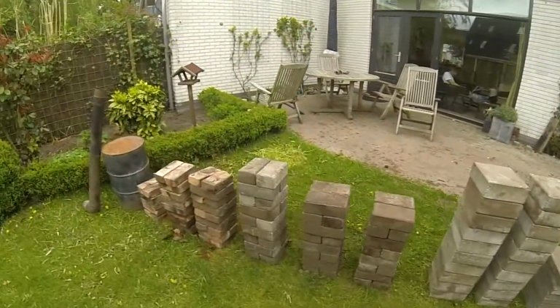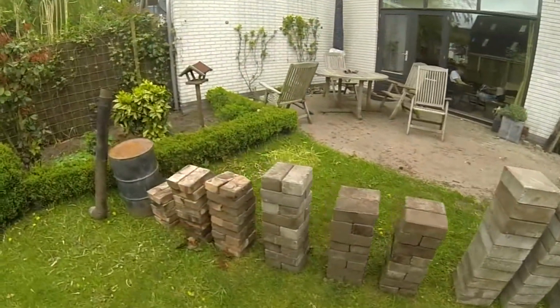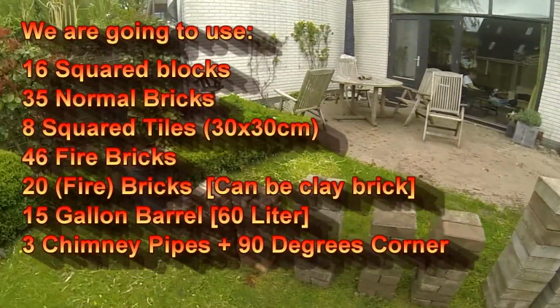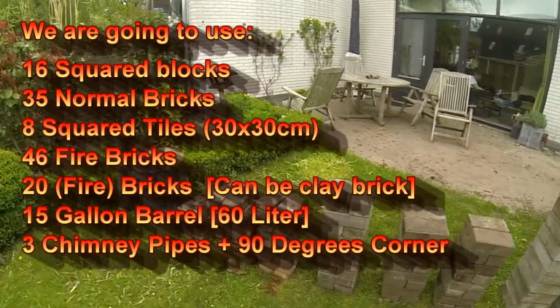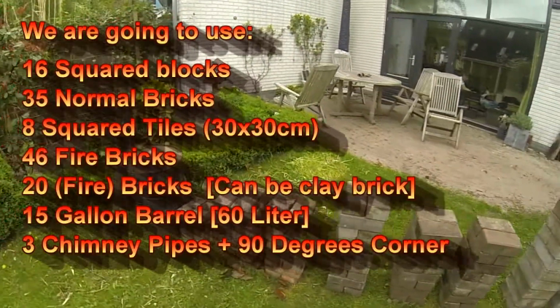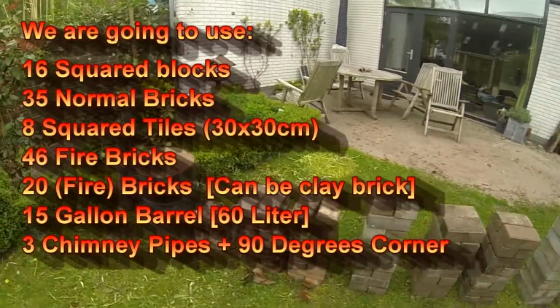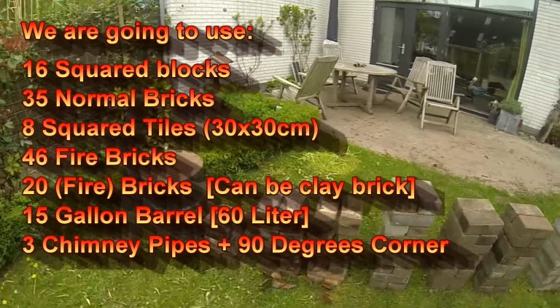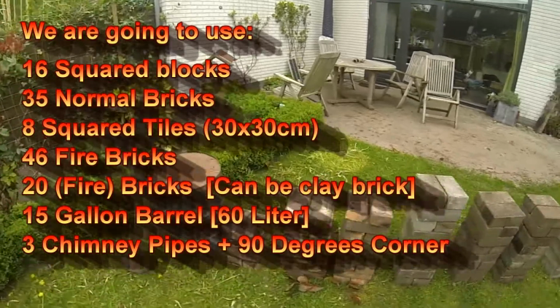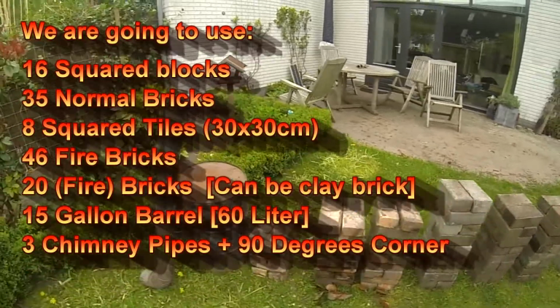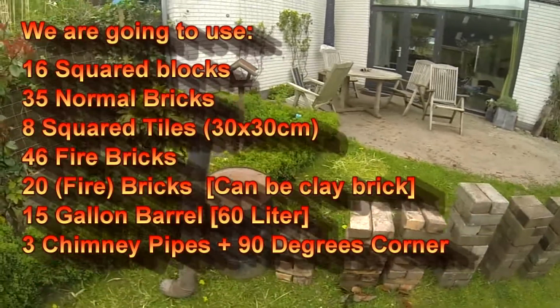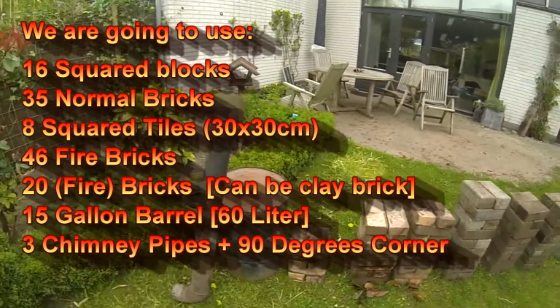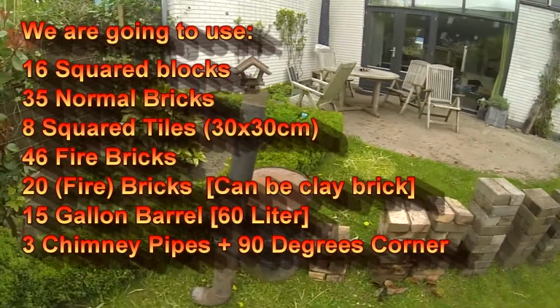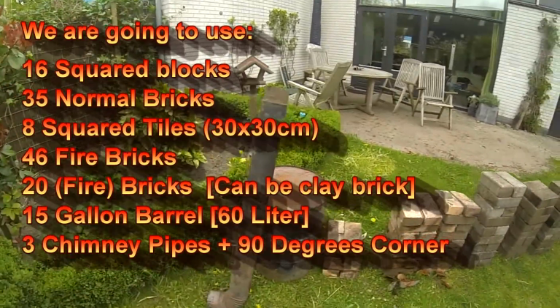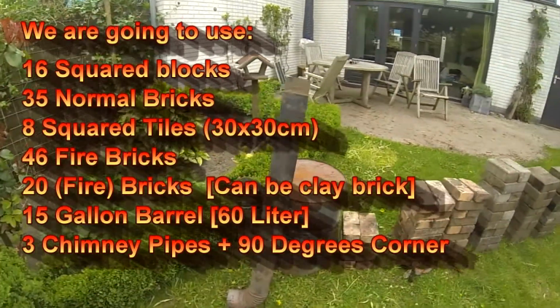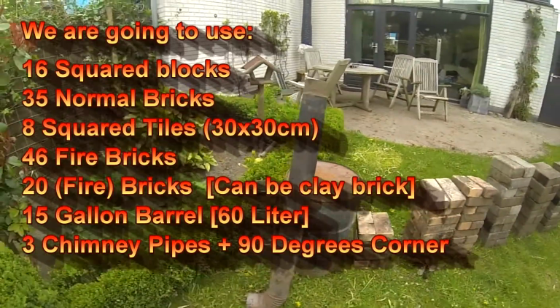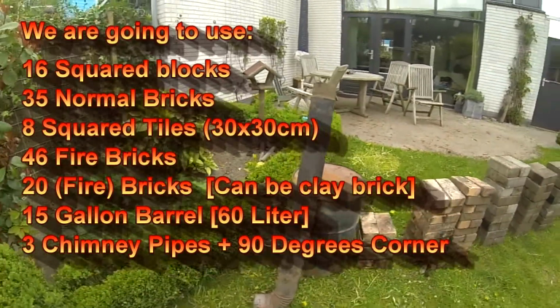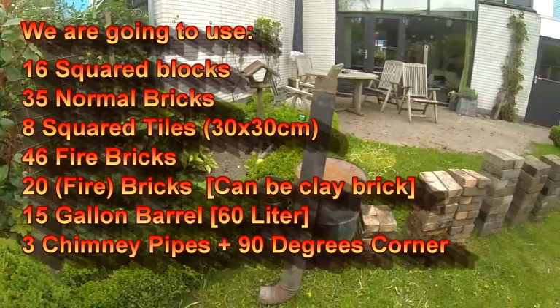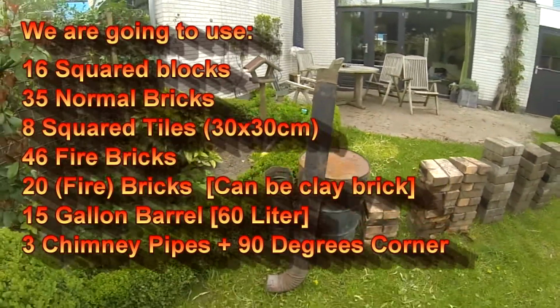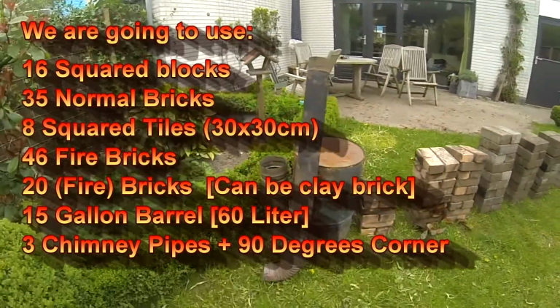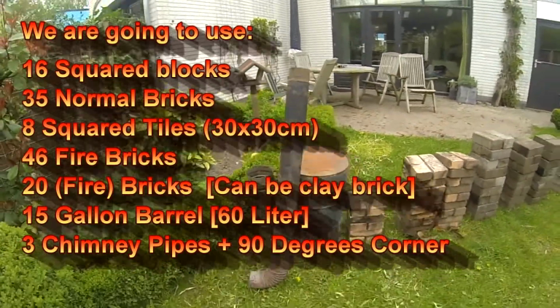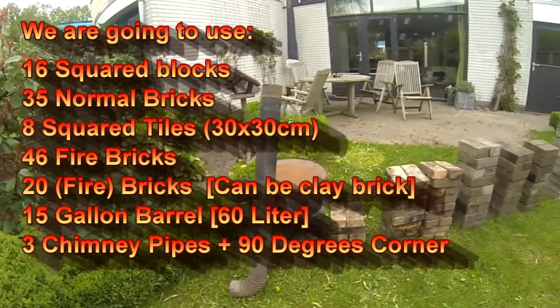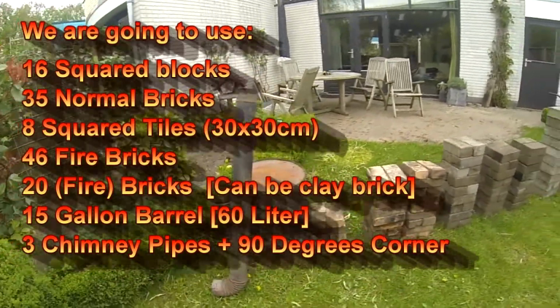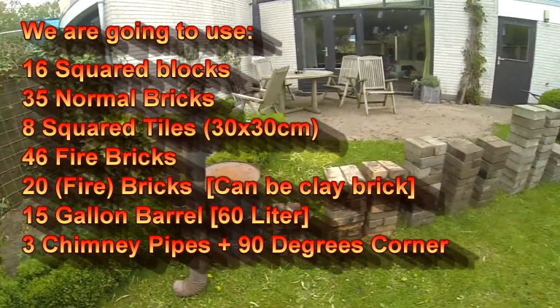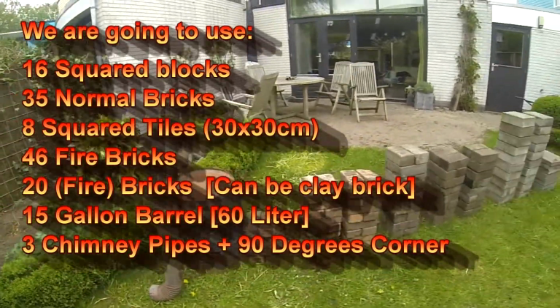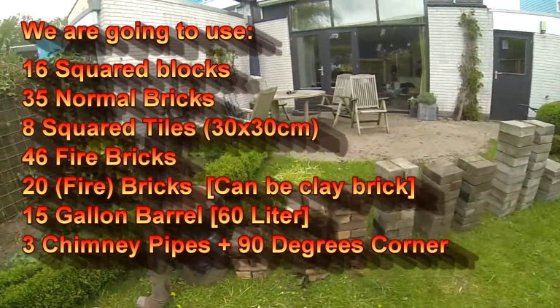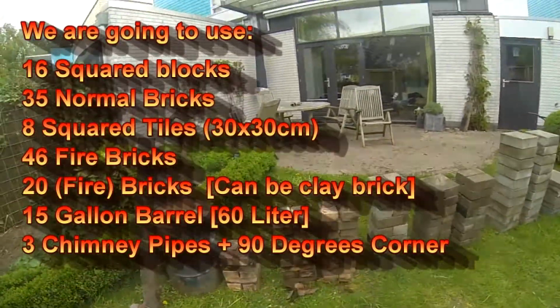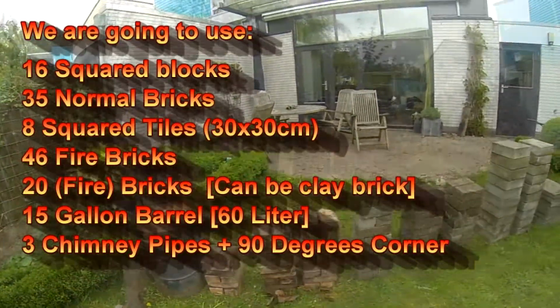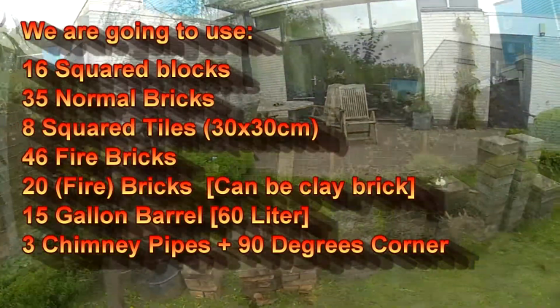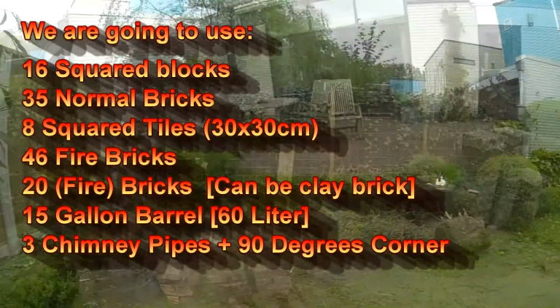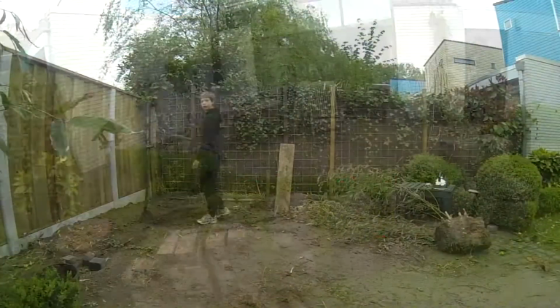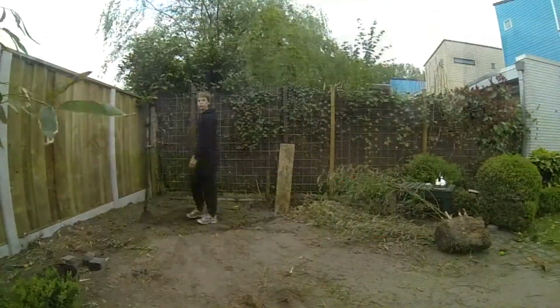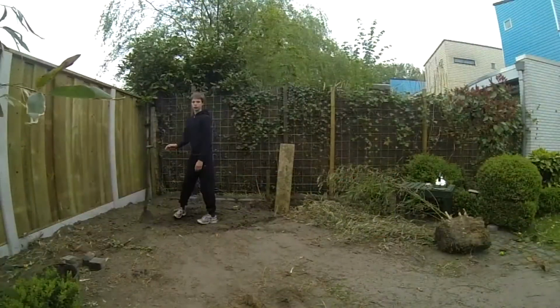These are the materials we used. You can pause it if you want to make one as well.